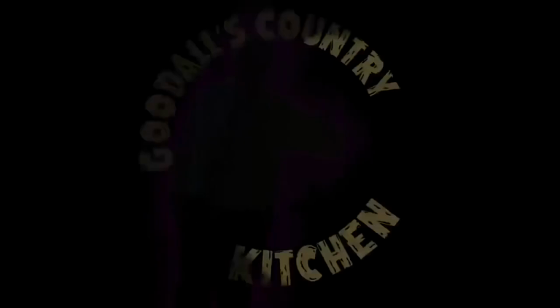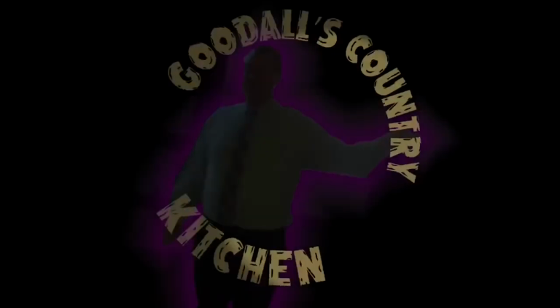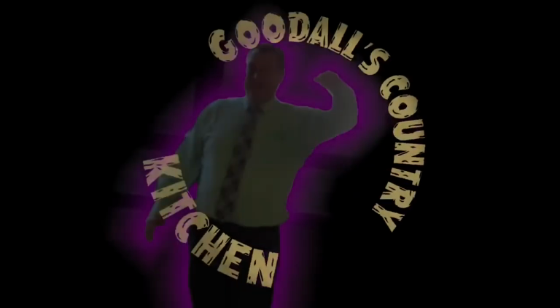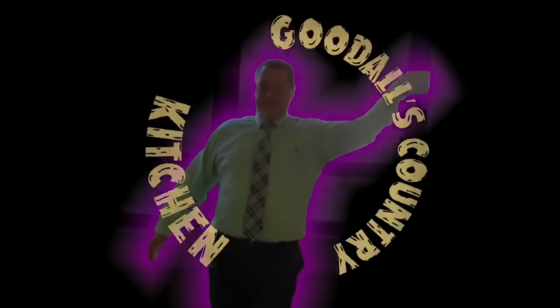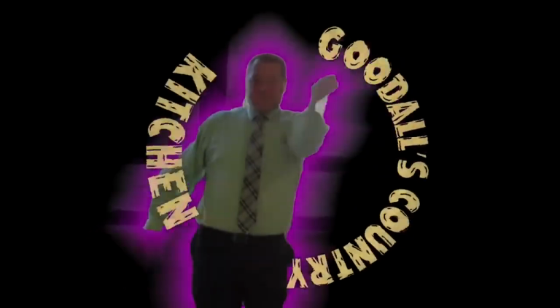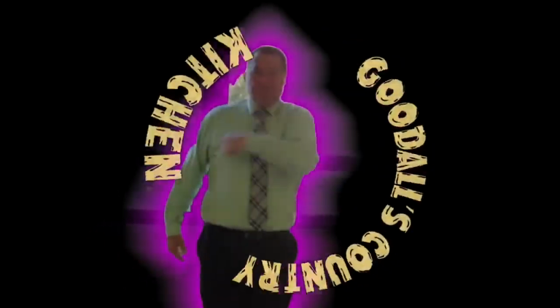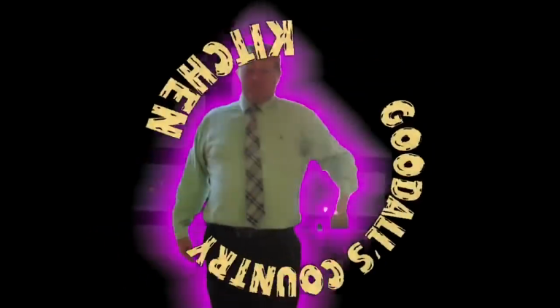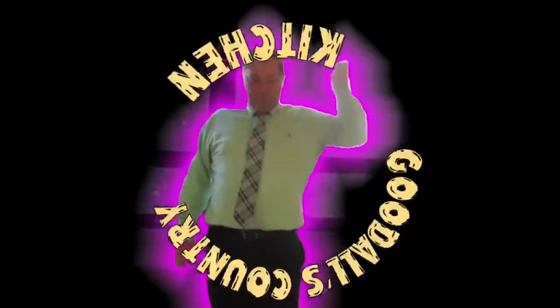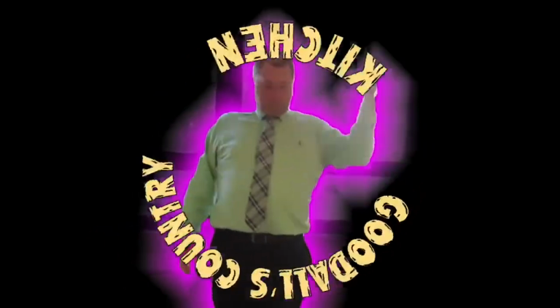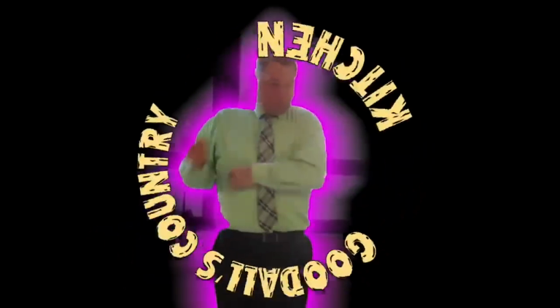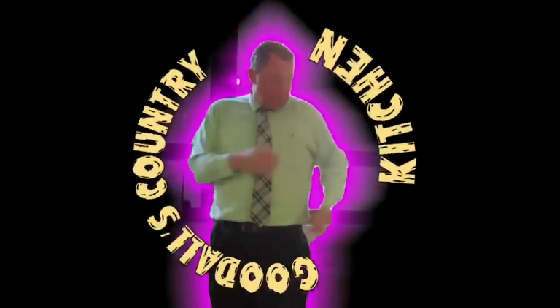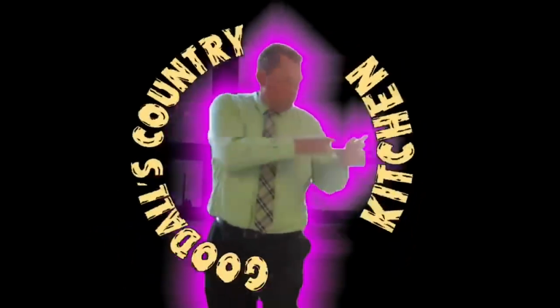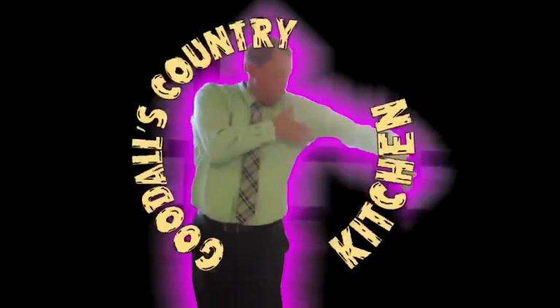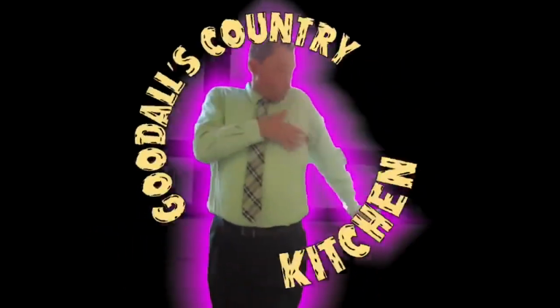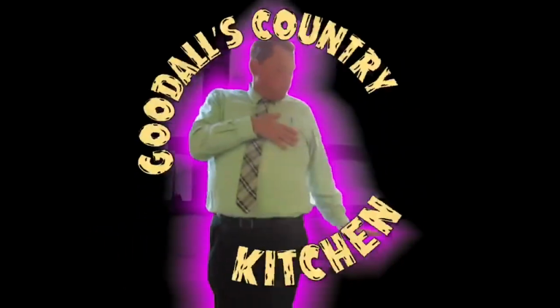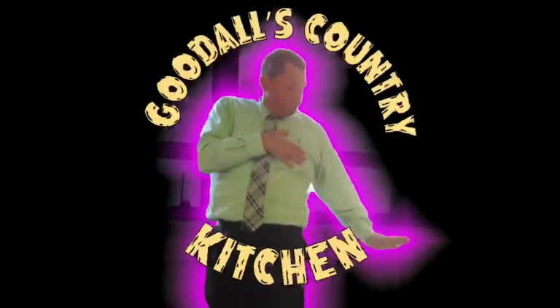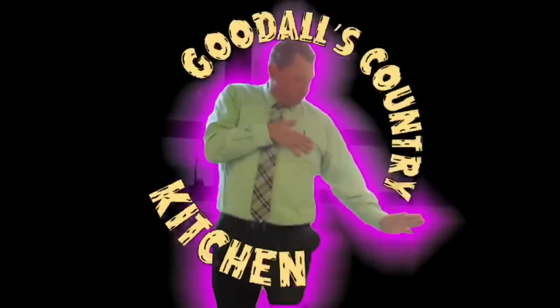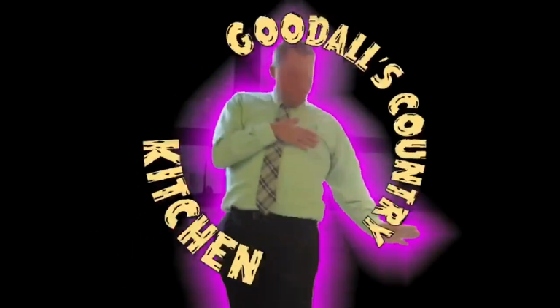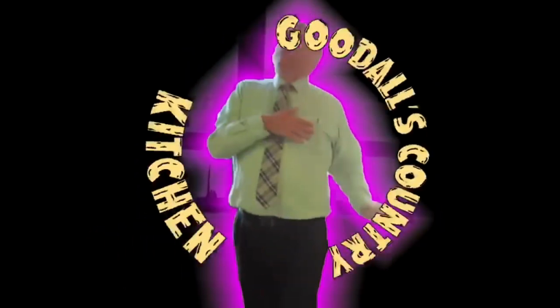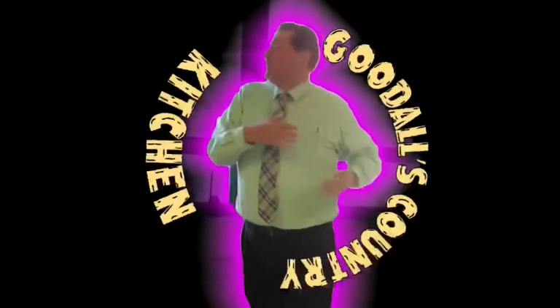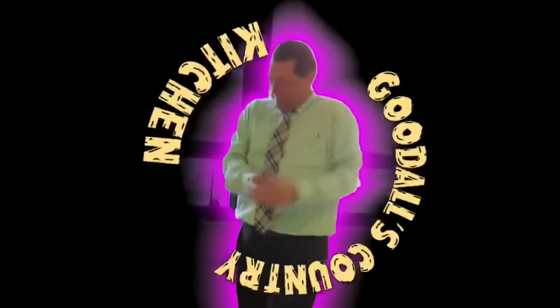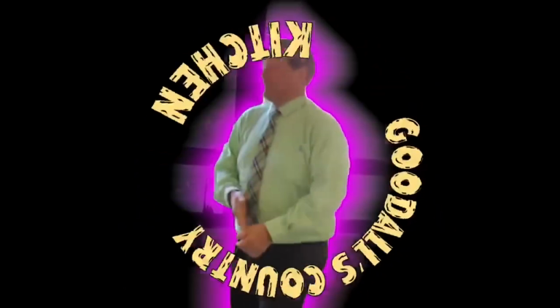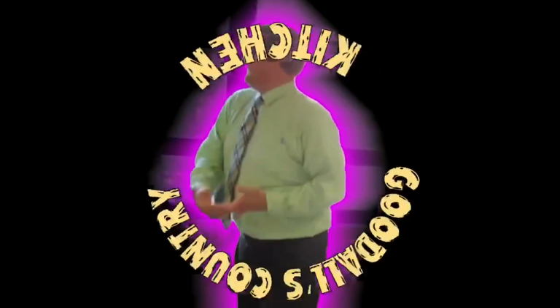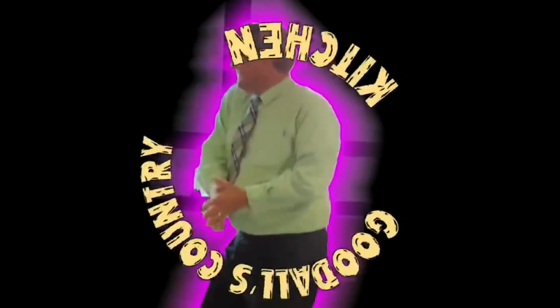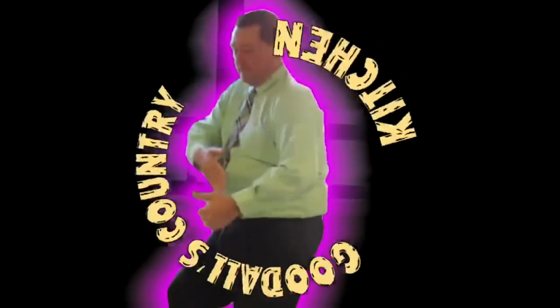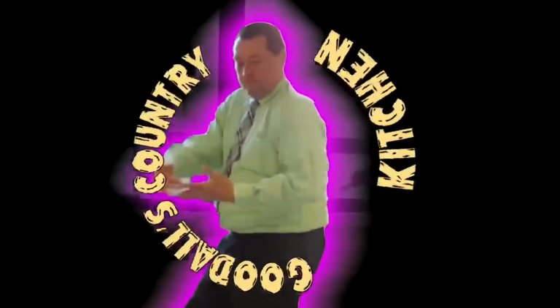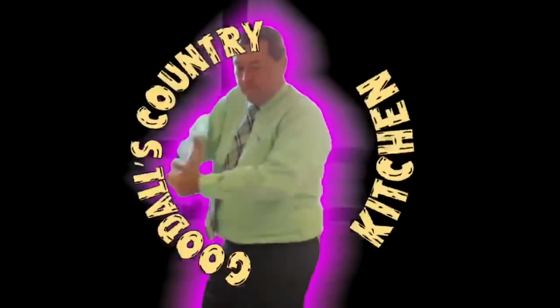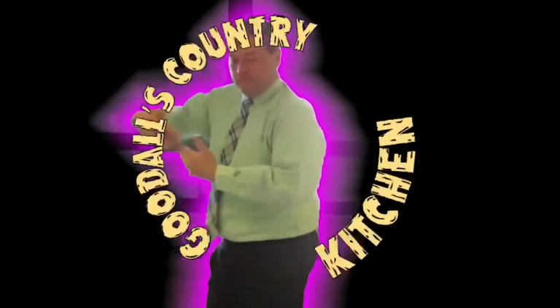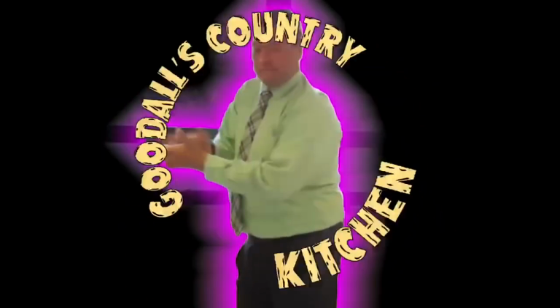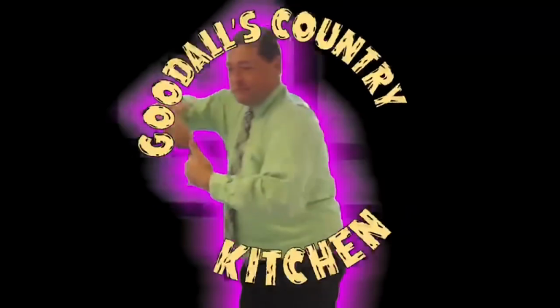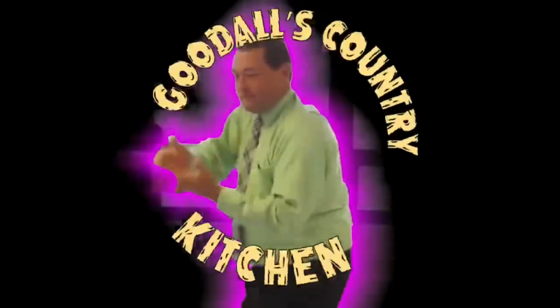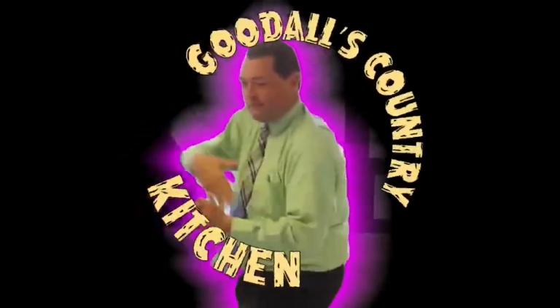Y'all know nothing about this, so you need to pay attention. Sit back and relax, it's time for Goodall's Country Culture.